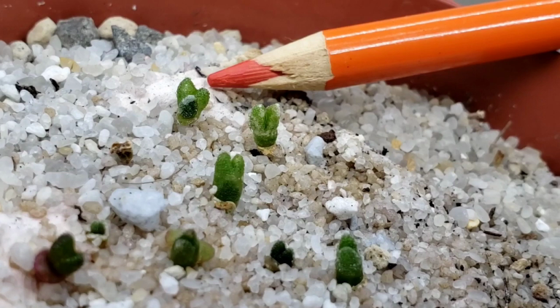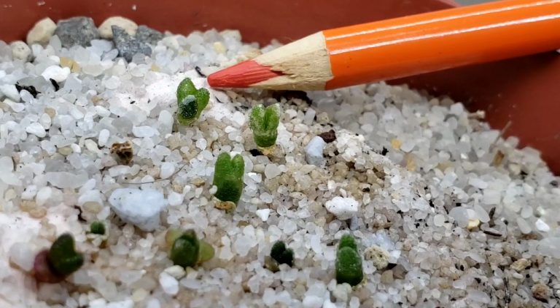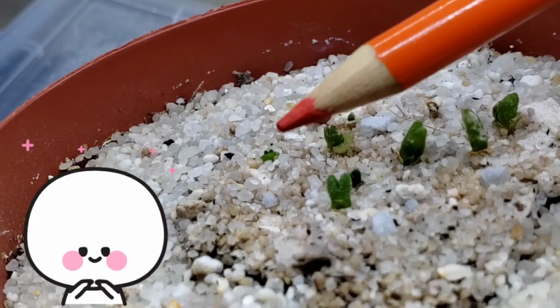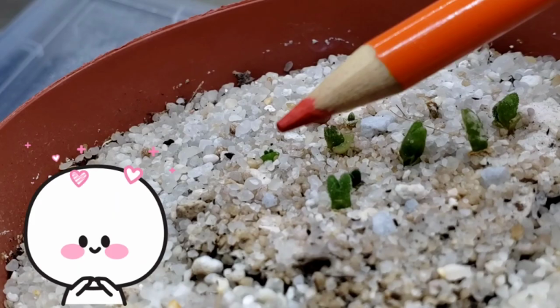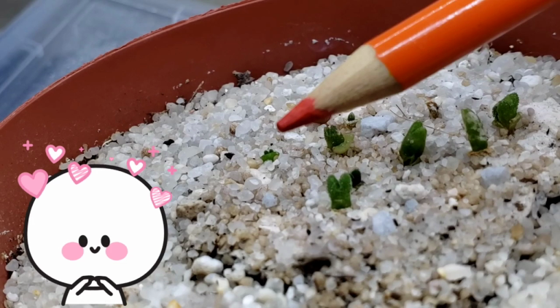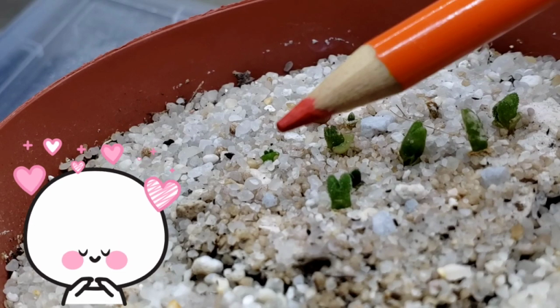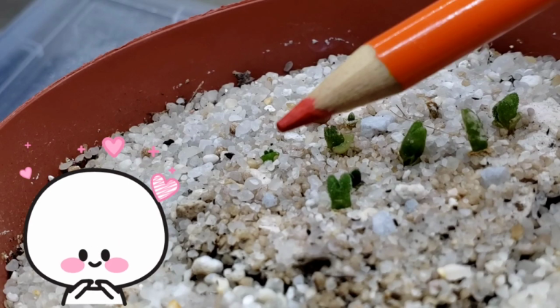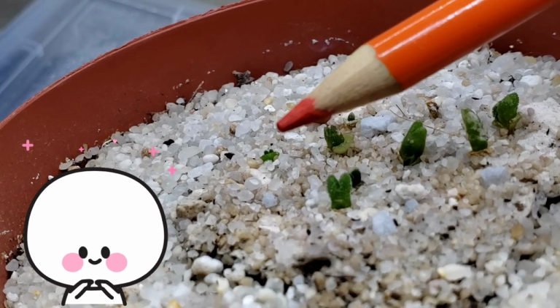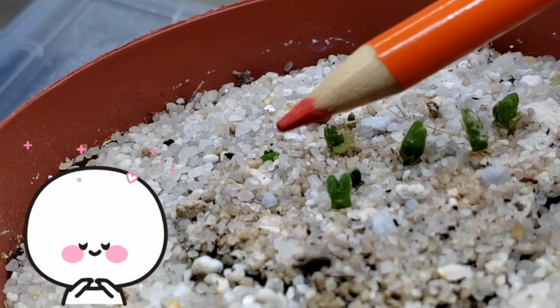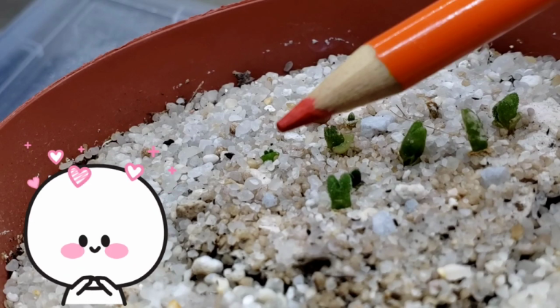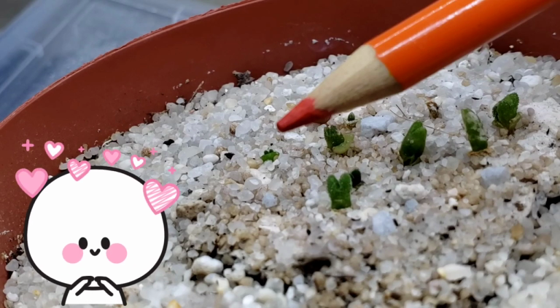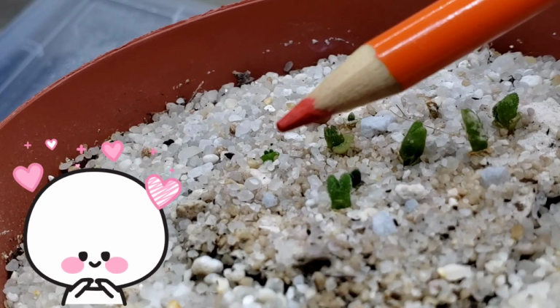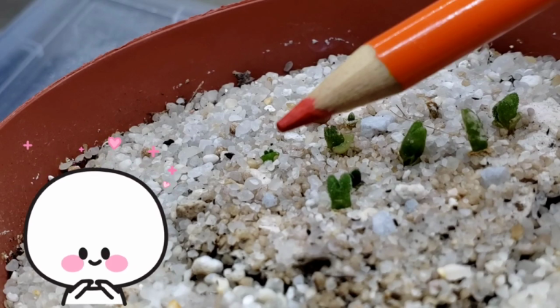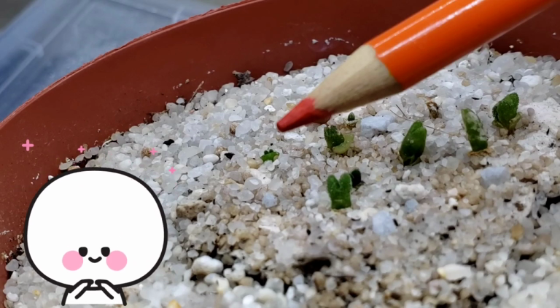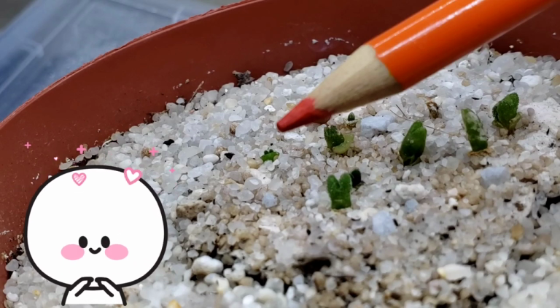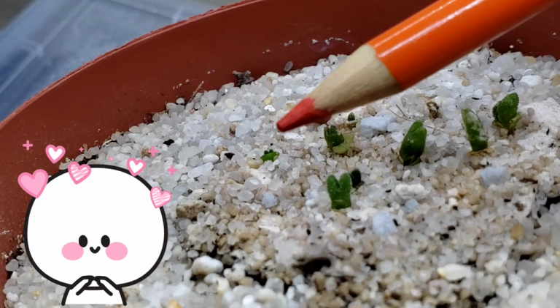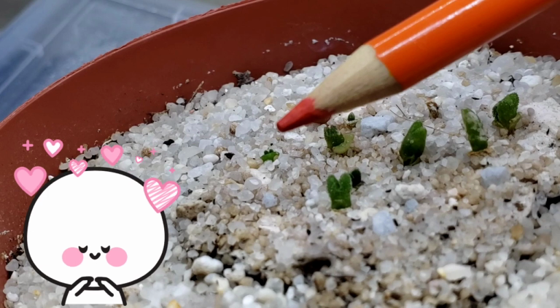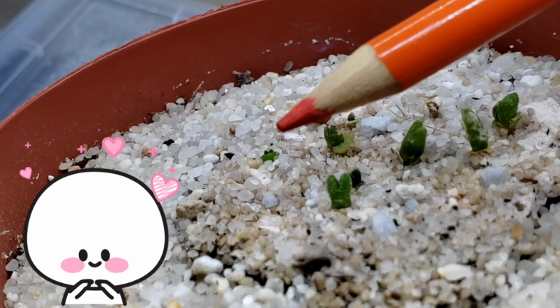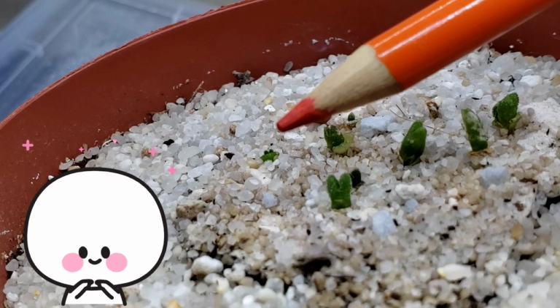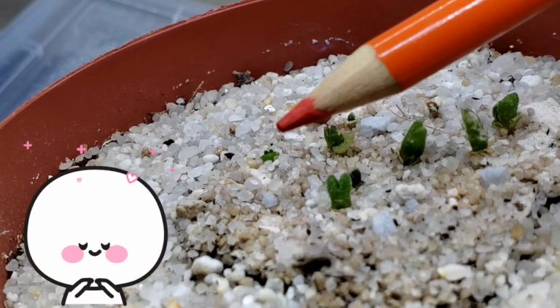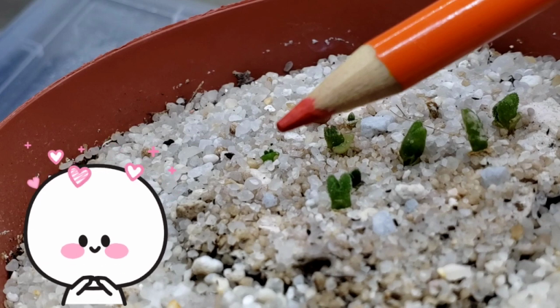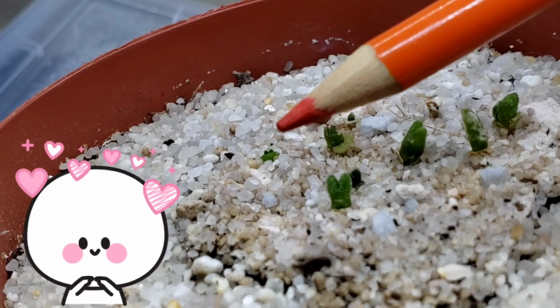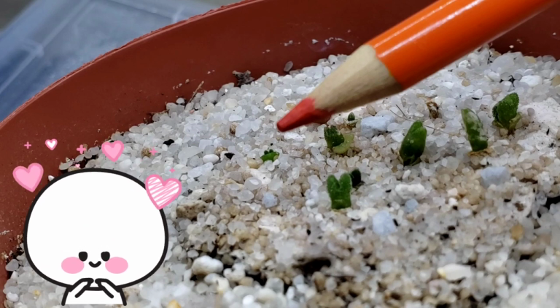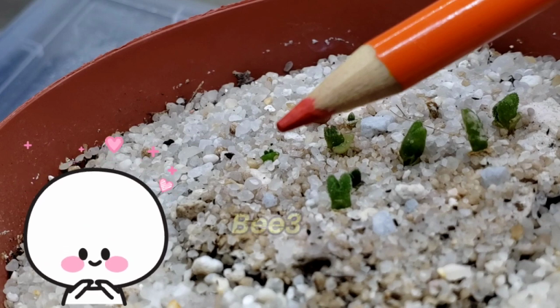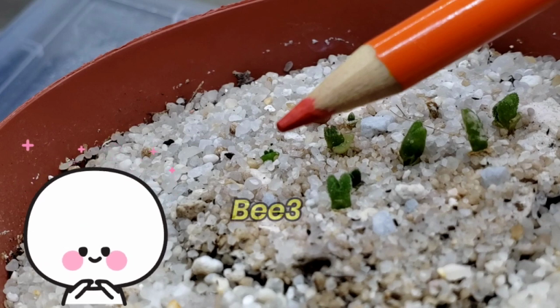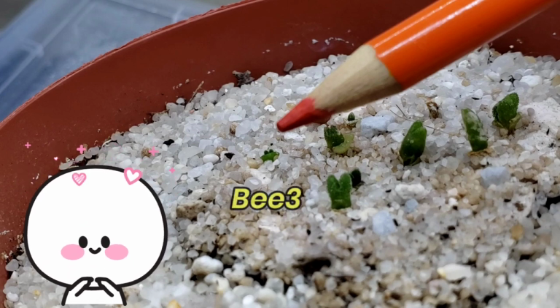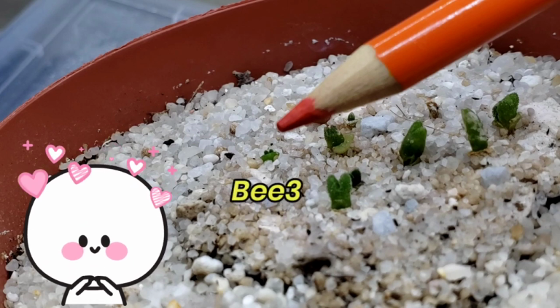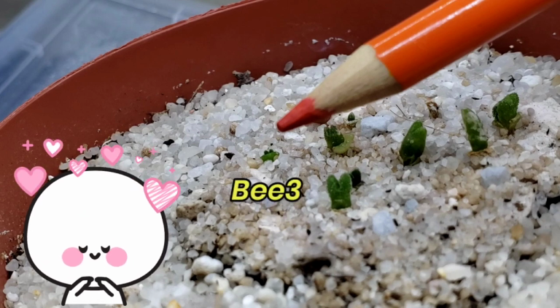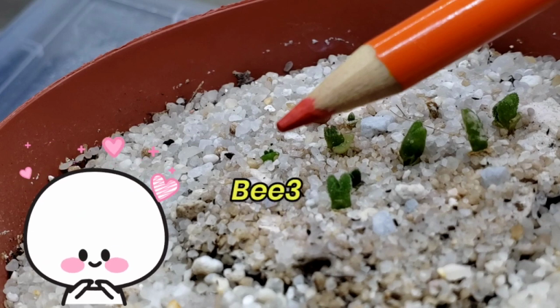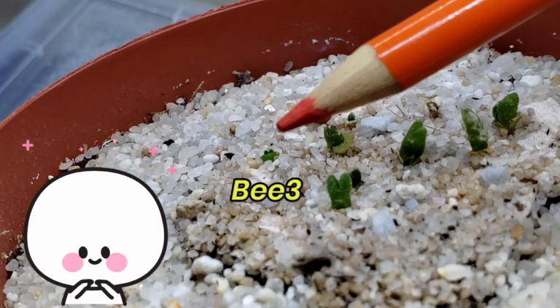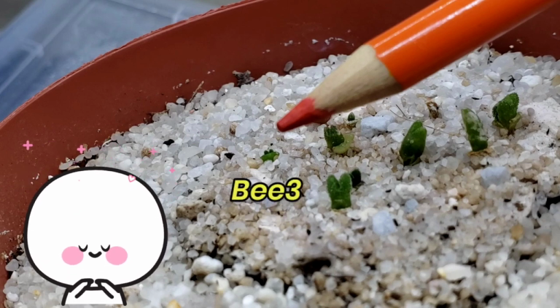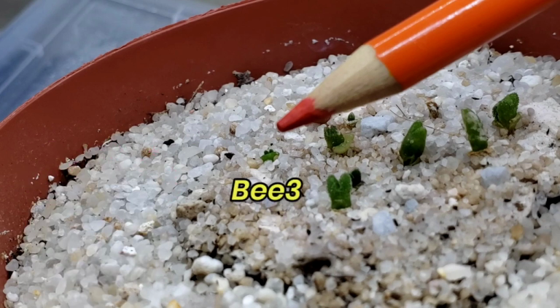The last one to germinate now has bunny ears. Let's name her B3.